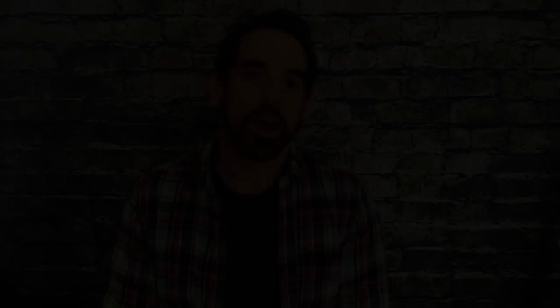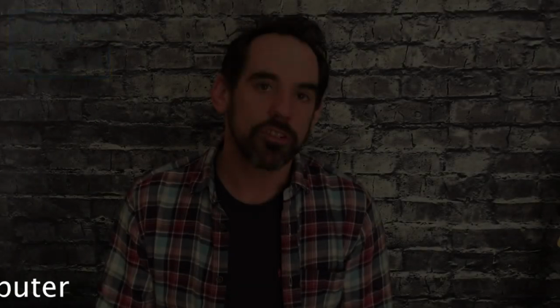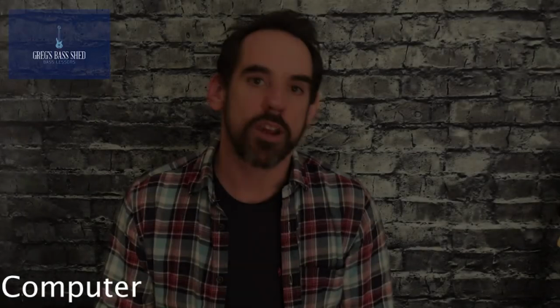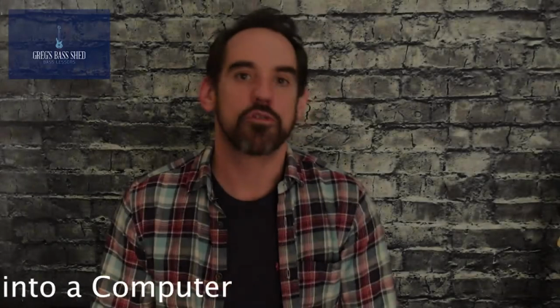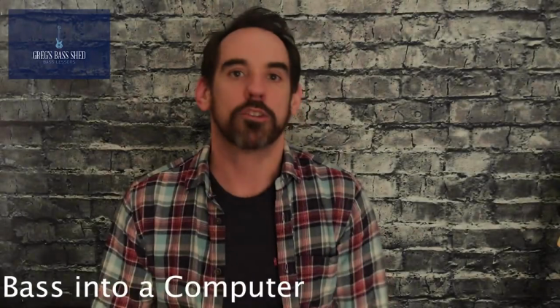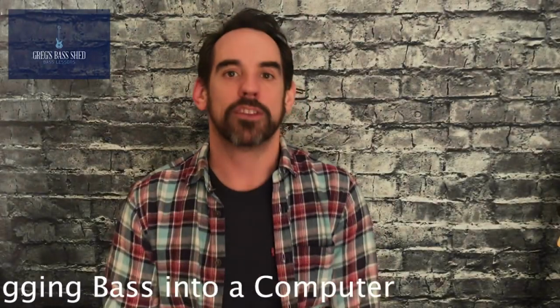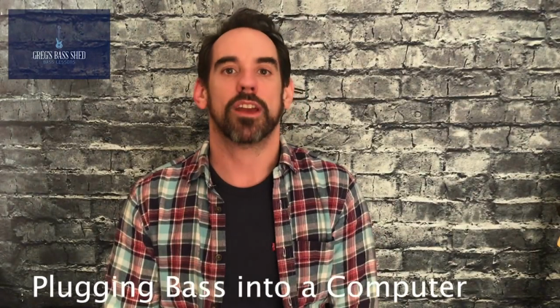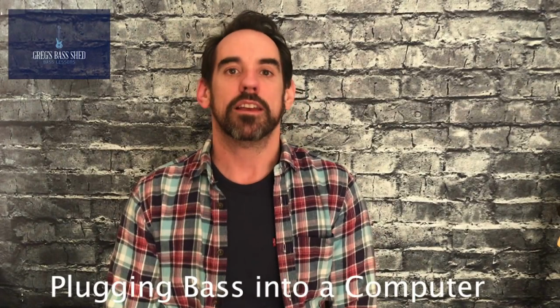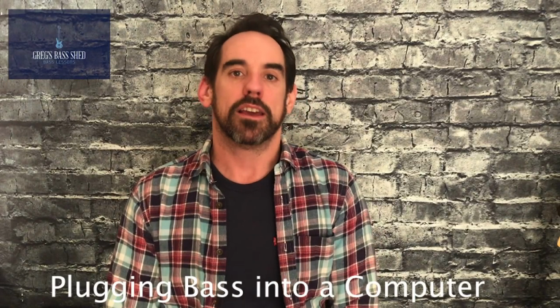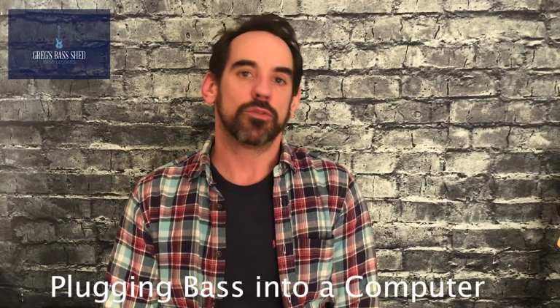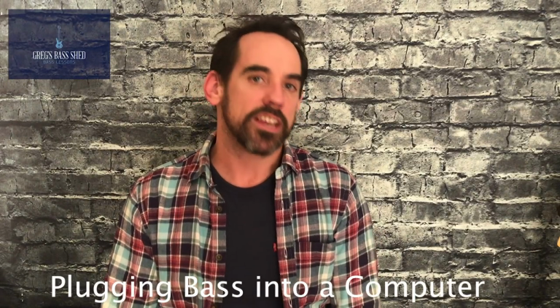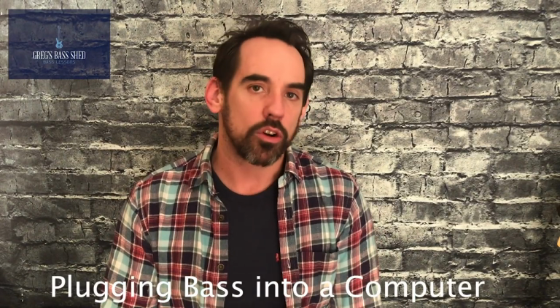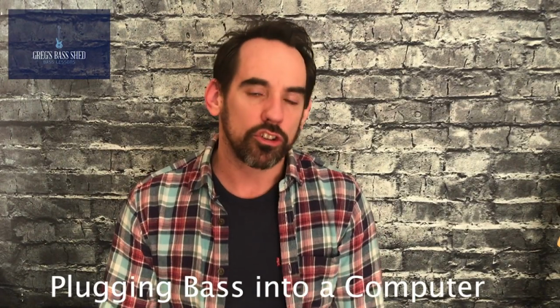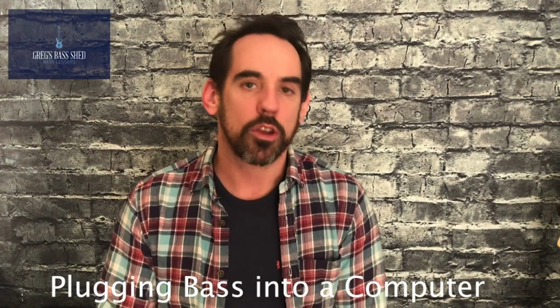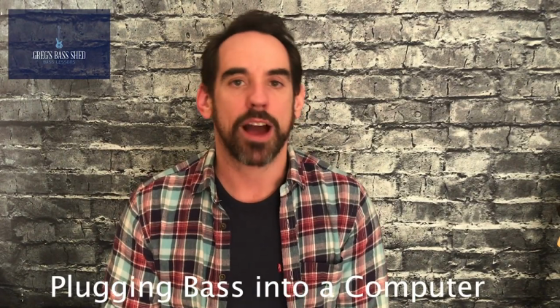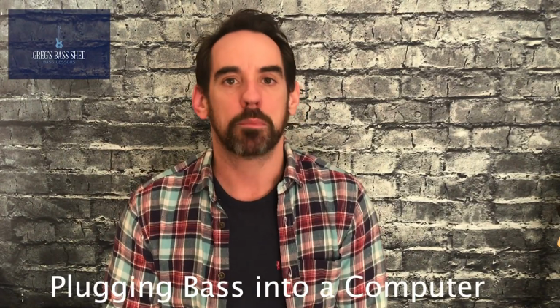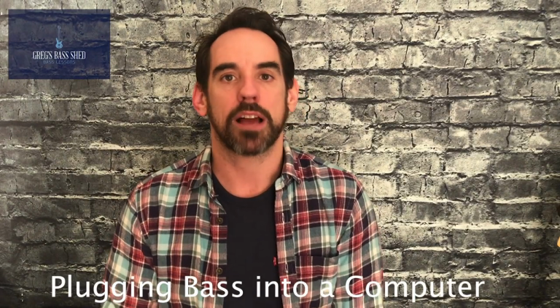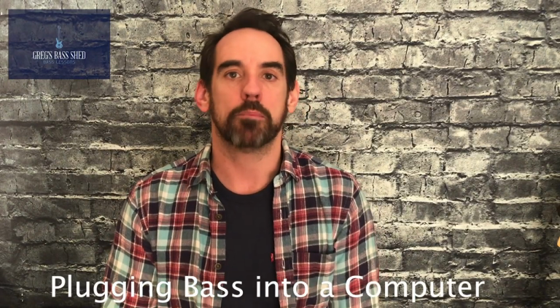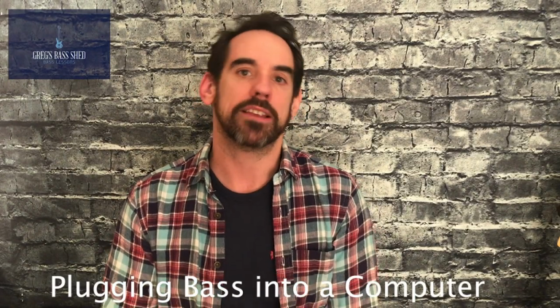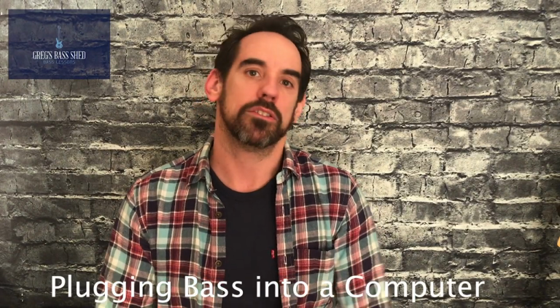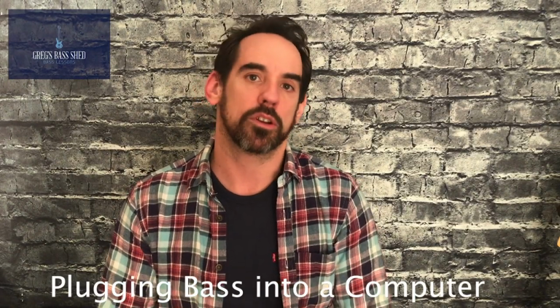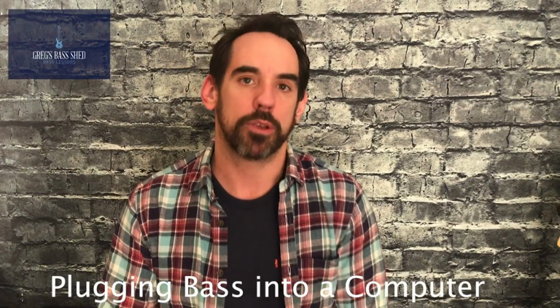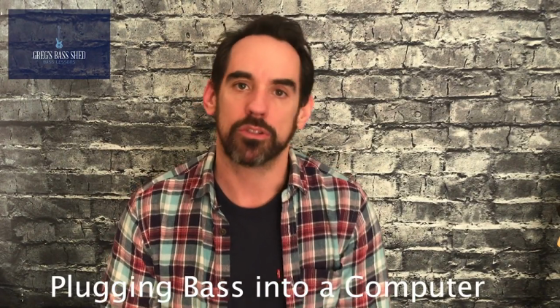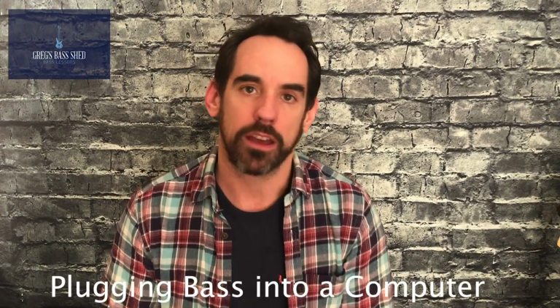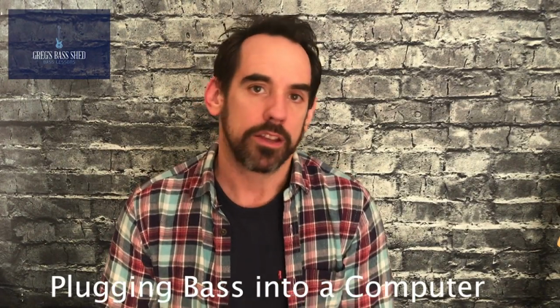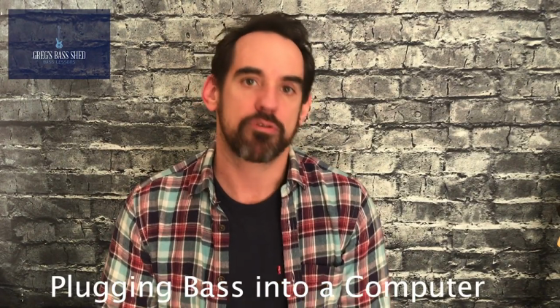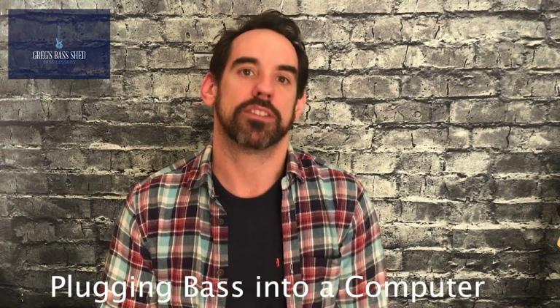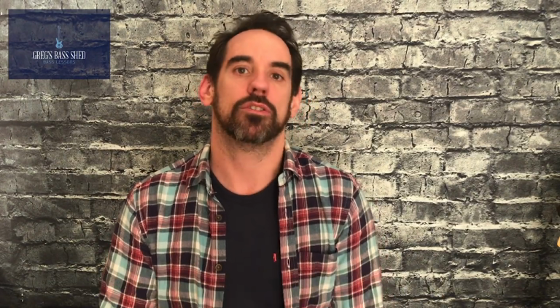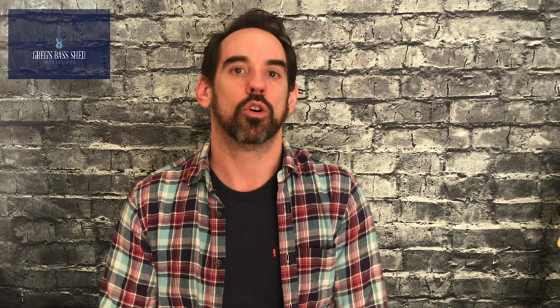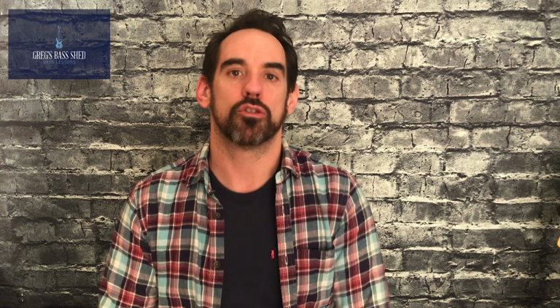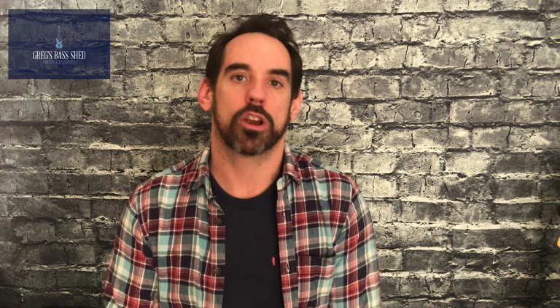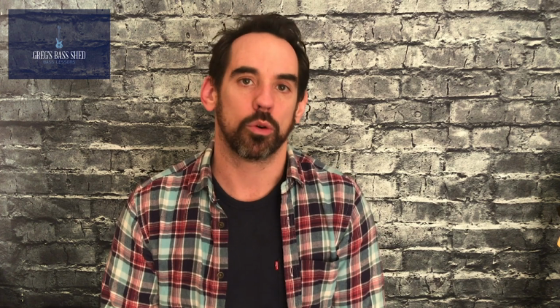Hi, this is Greg from Greg's Bass Shed. In this video I'm going to show you how to plug your bass into a computer to practice or to record.